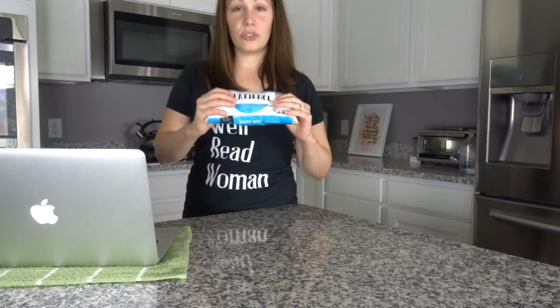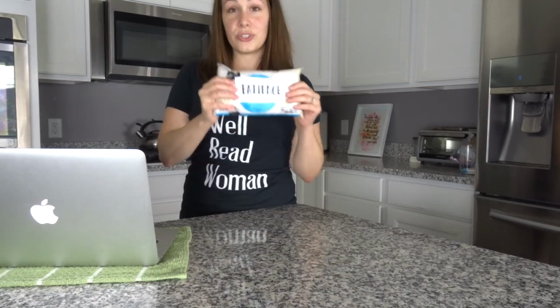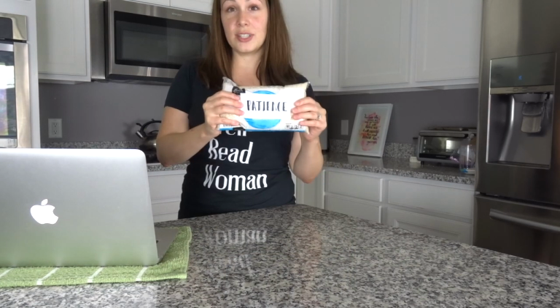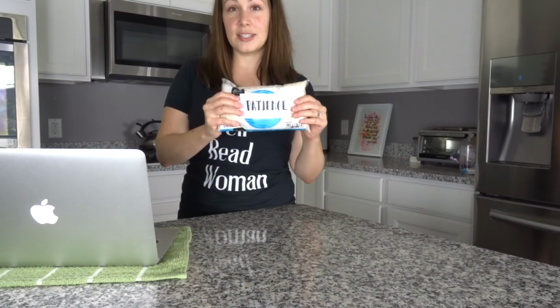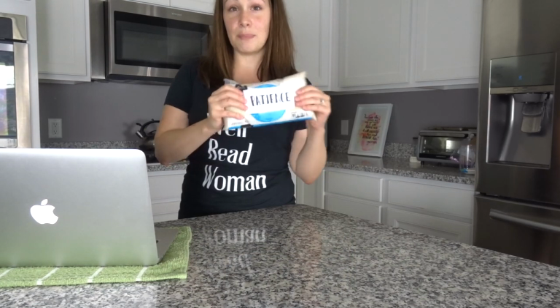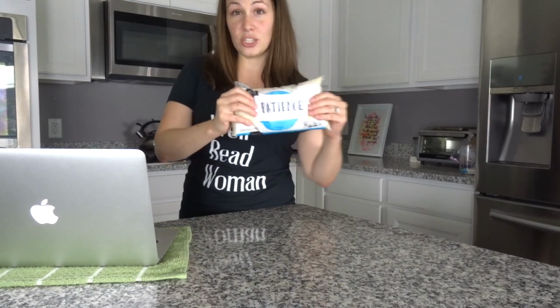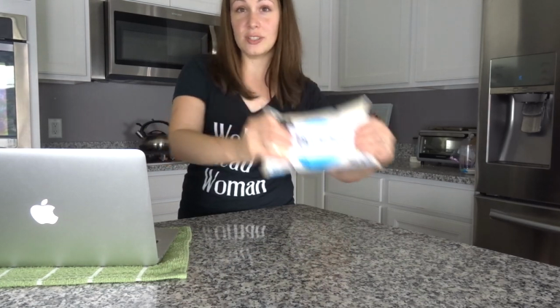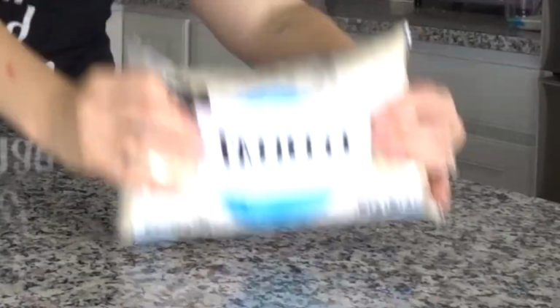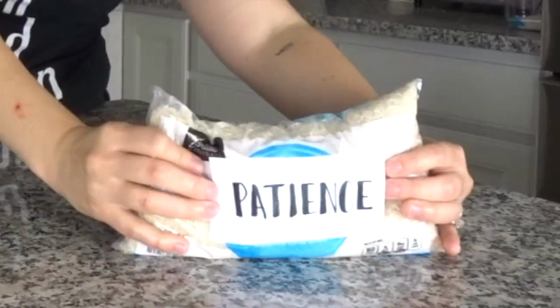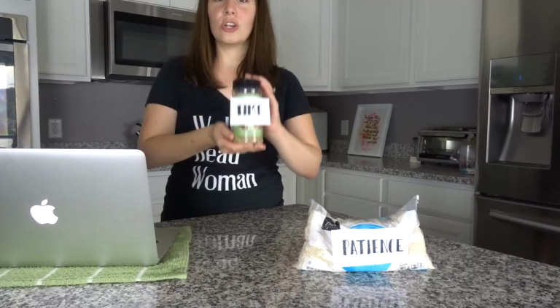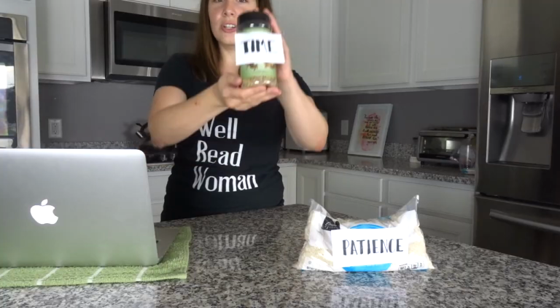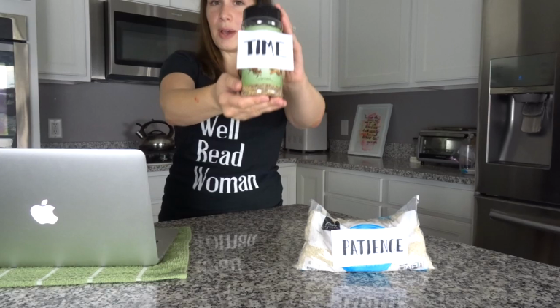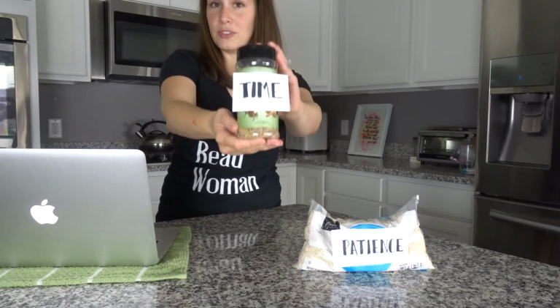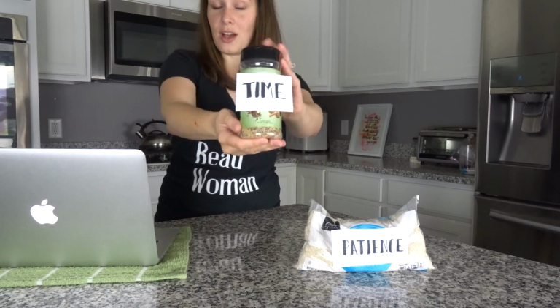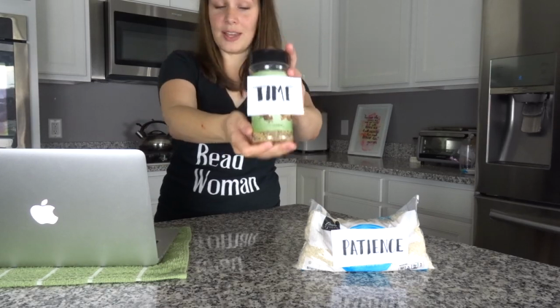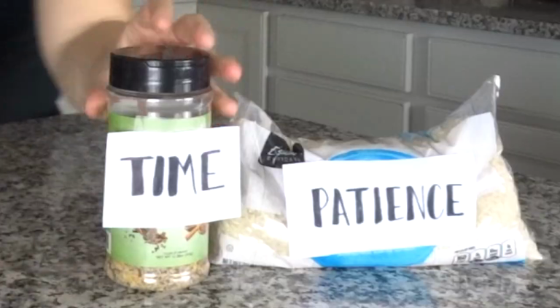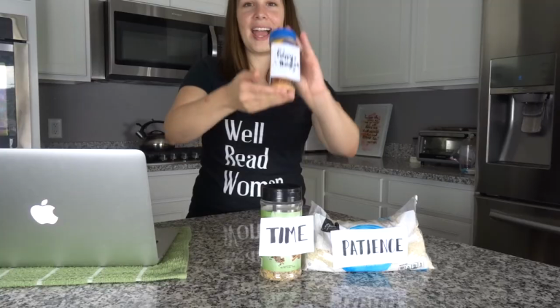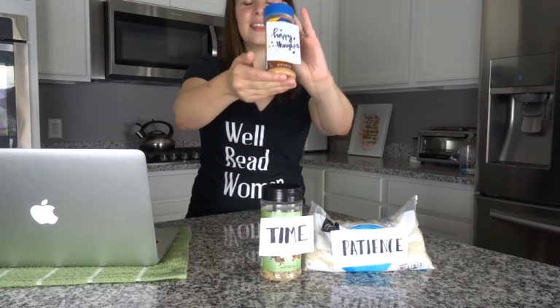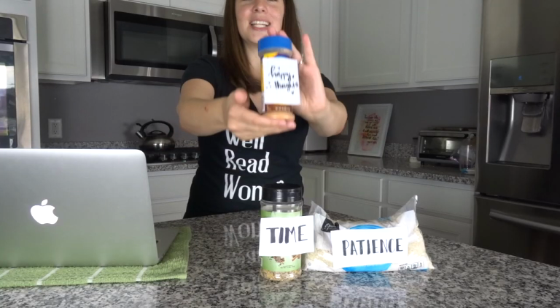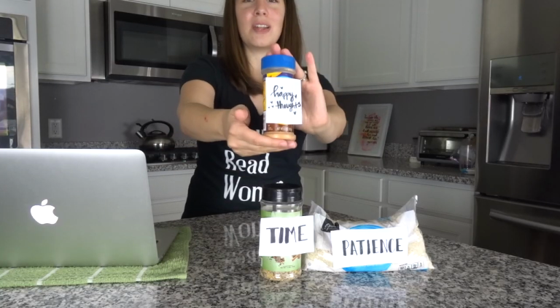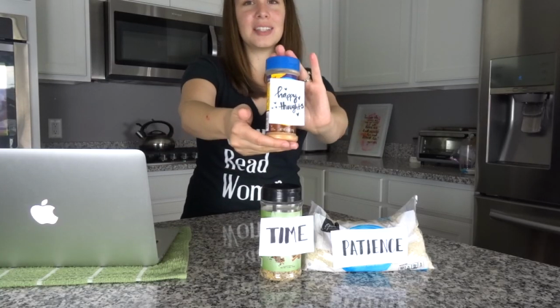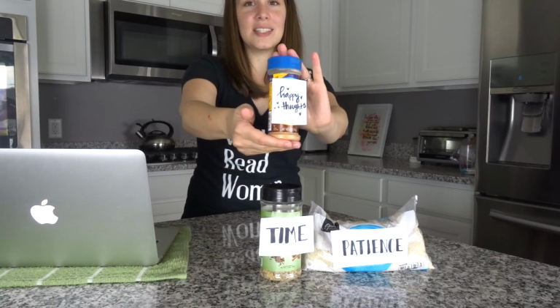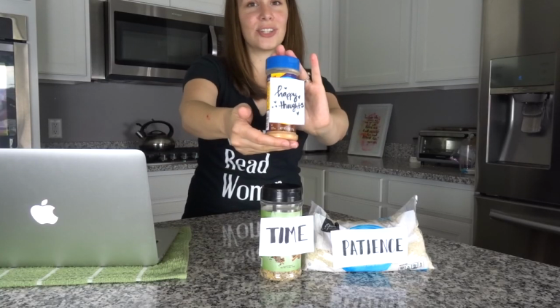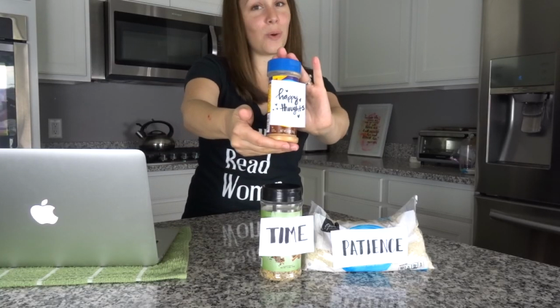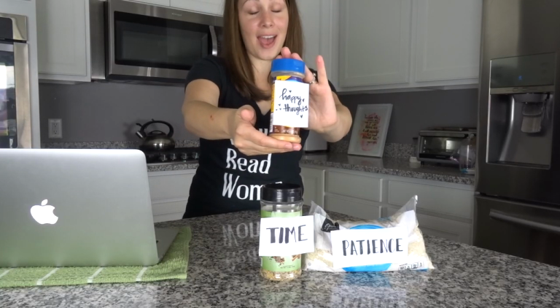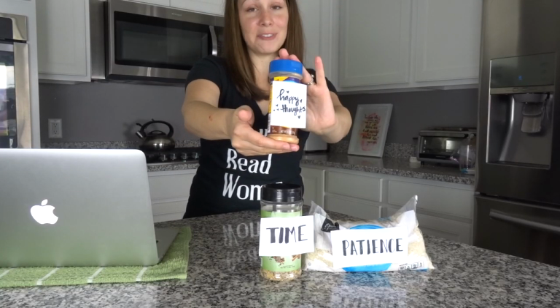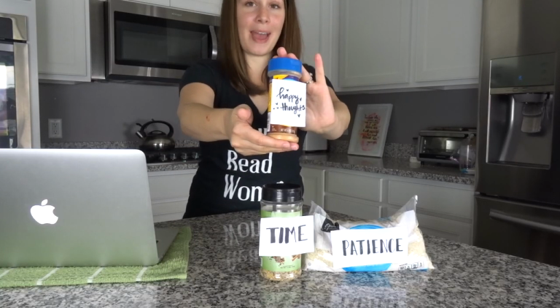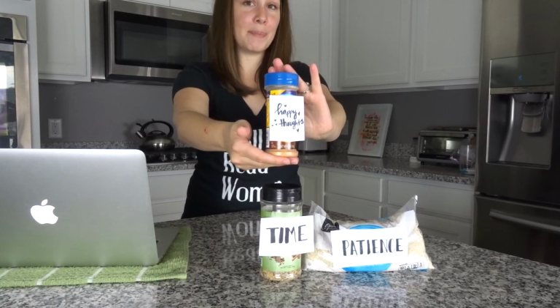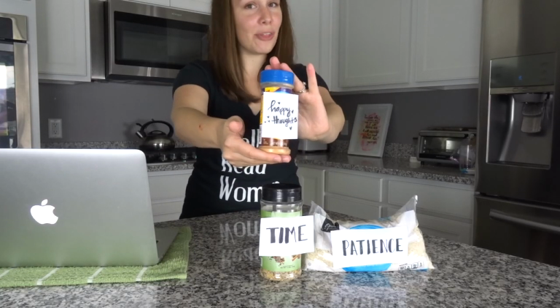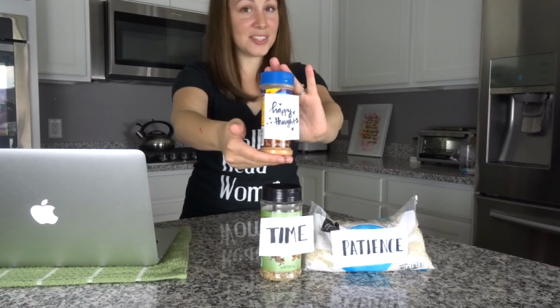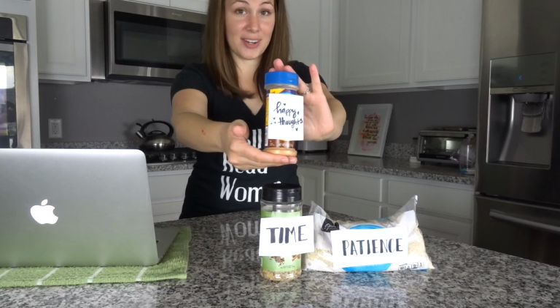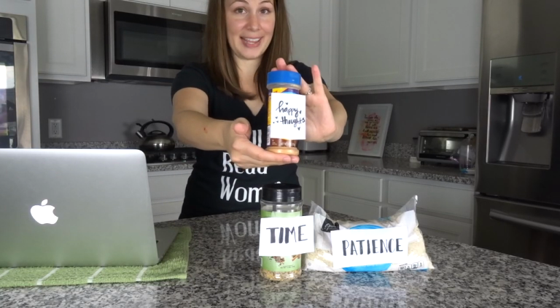You're also going to need some patience, a good amount of time, and last but not least you're going to want to have some happy thoughts on hand.